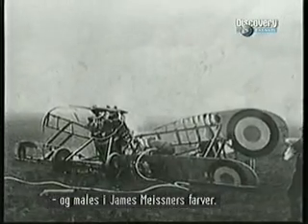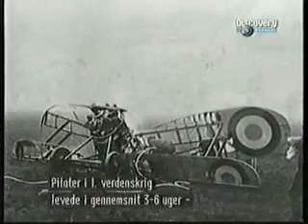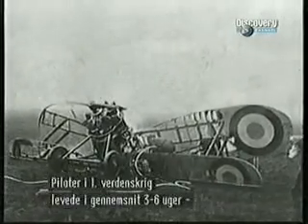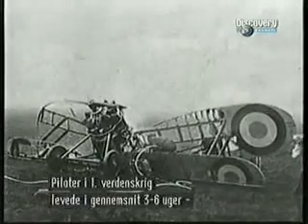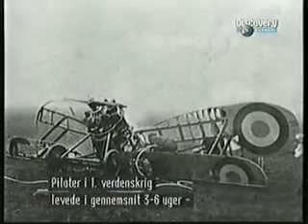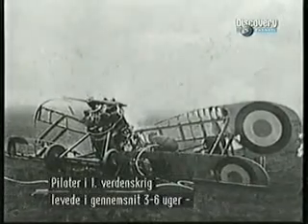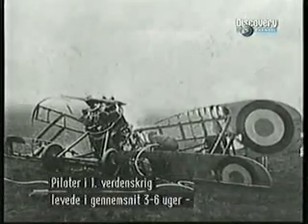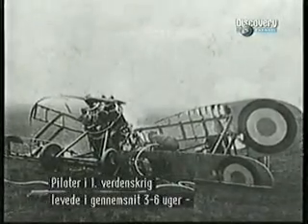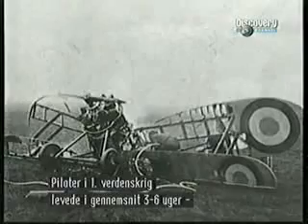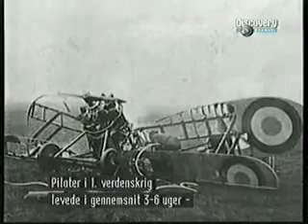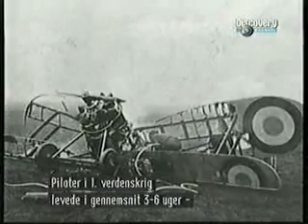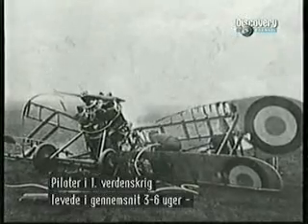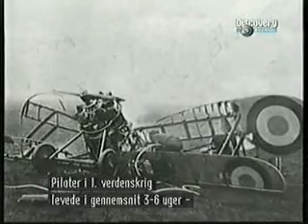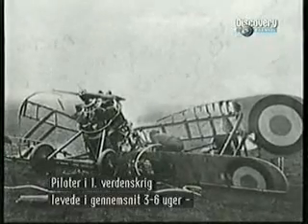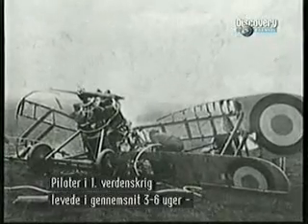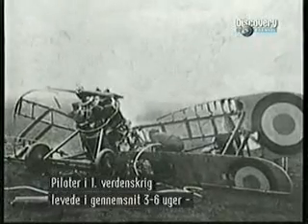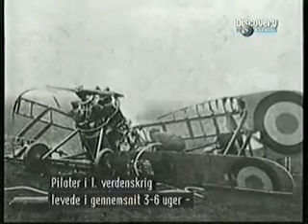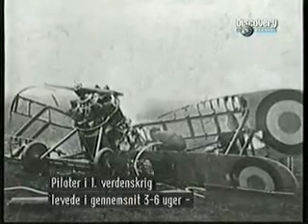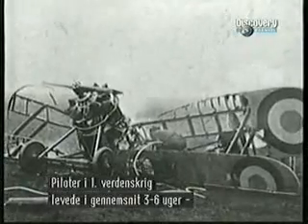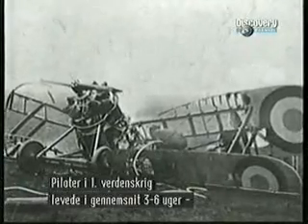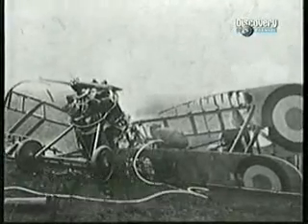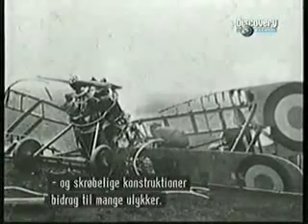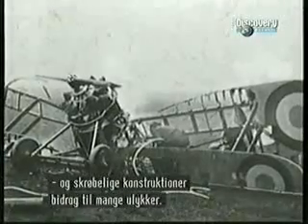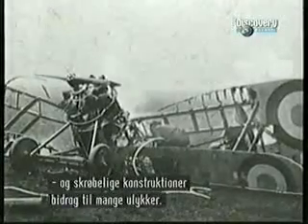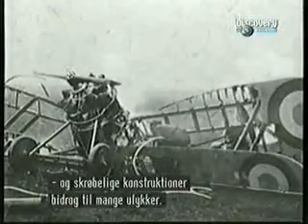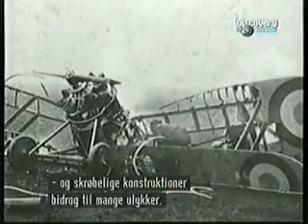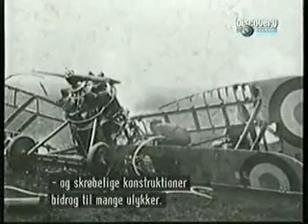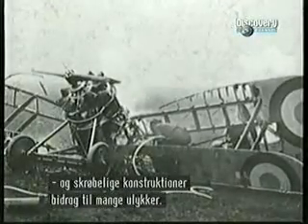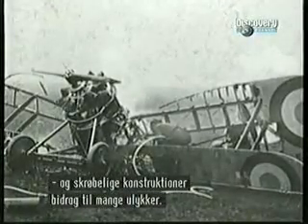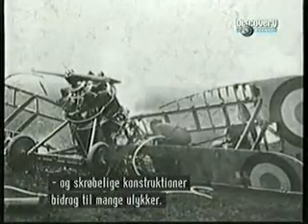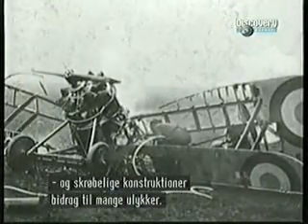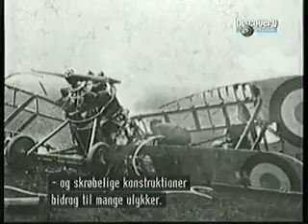First World War pilots had an expected lifespan of three to six weeks, and faulty aircraft design would contribute to those figures.